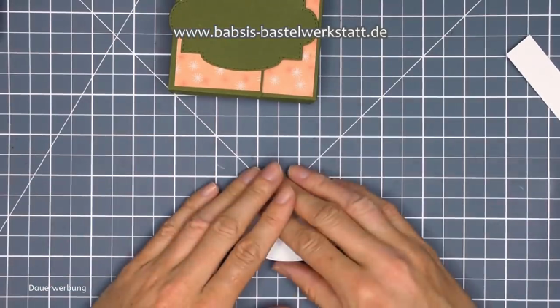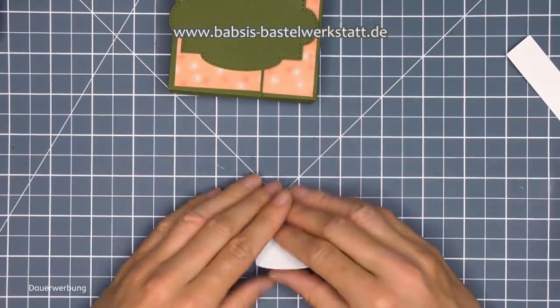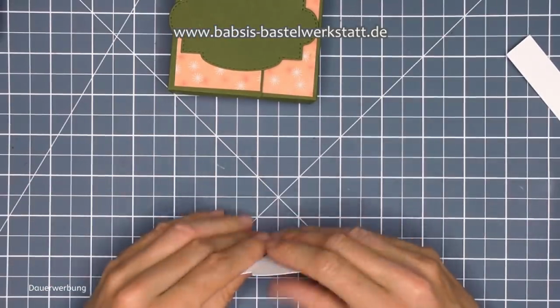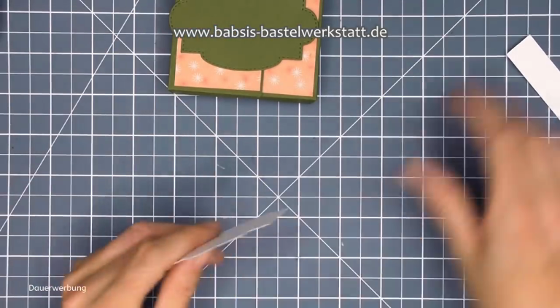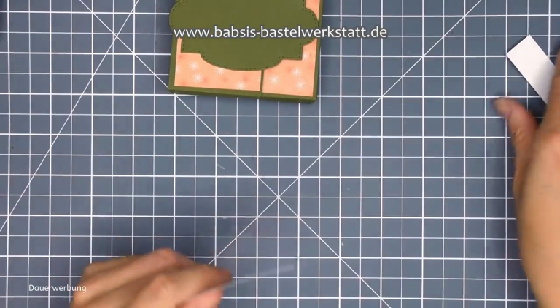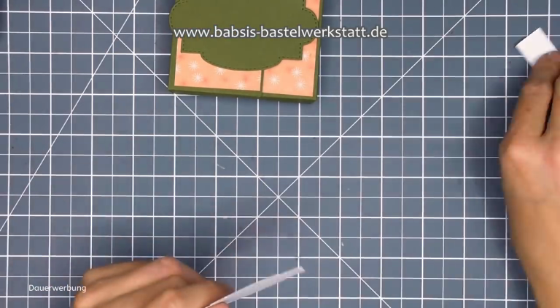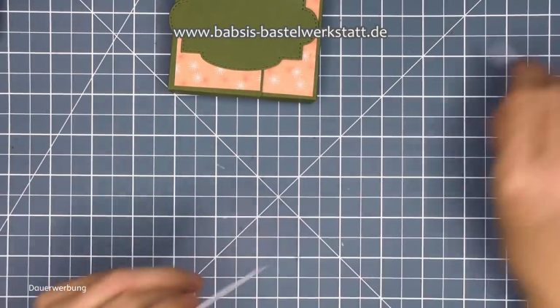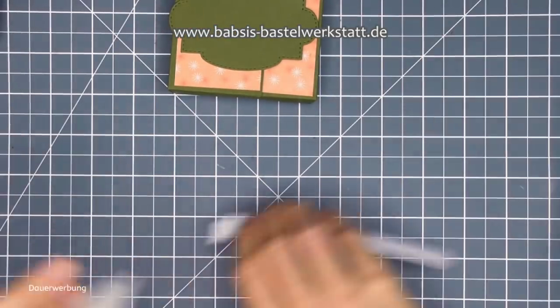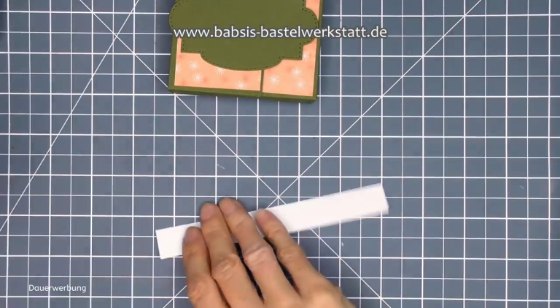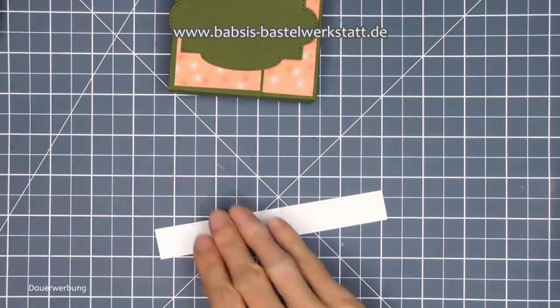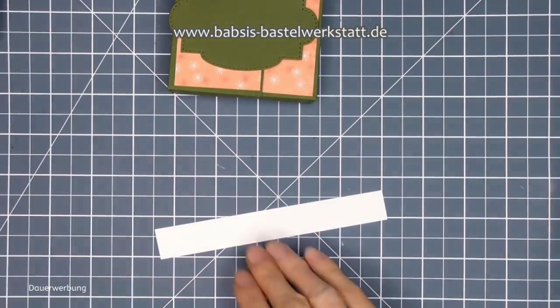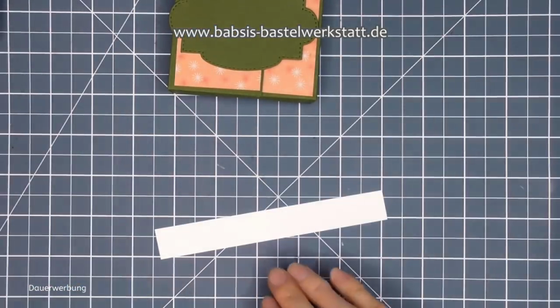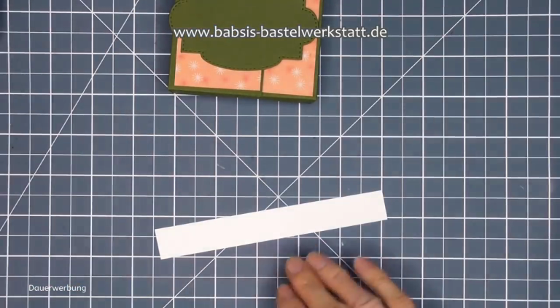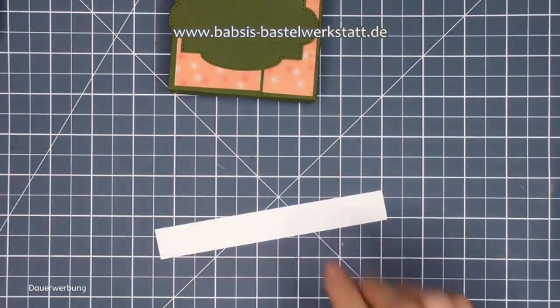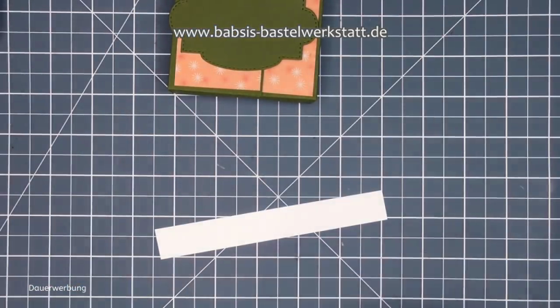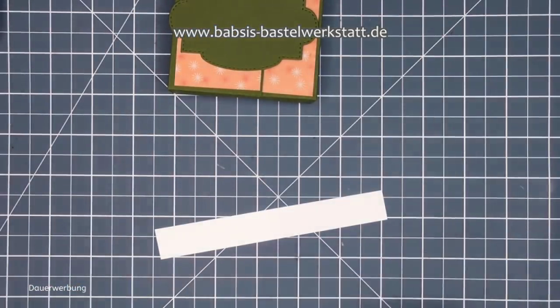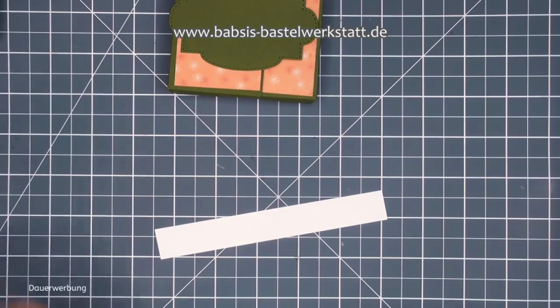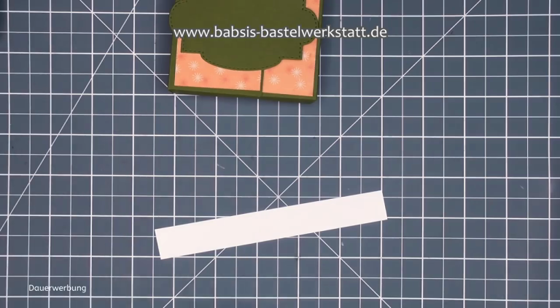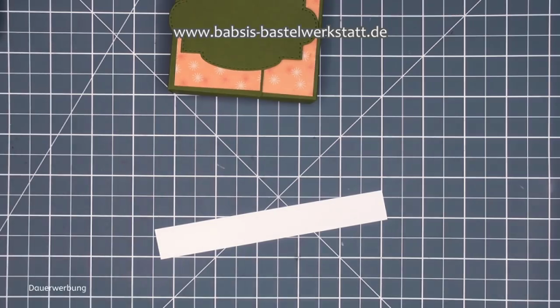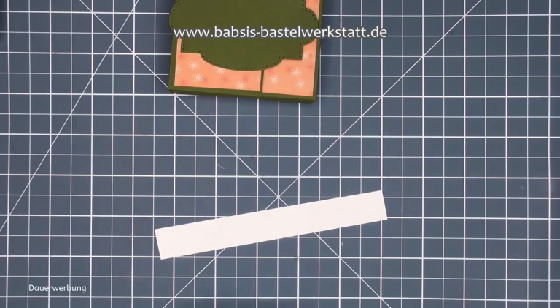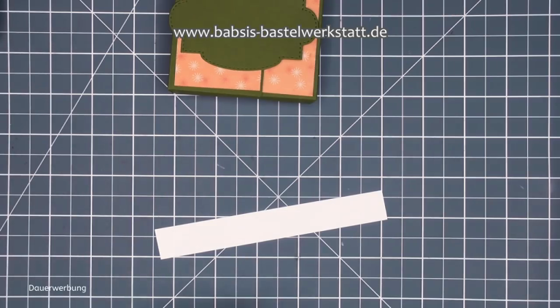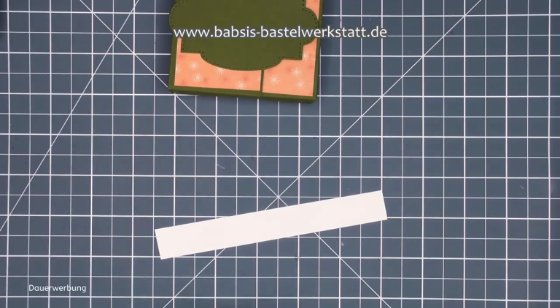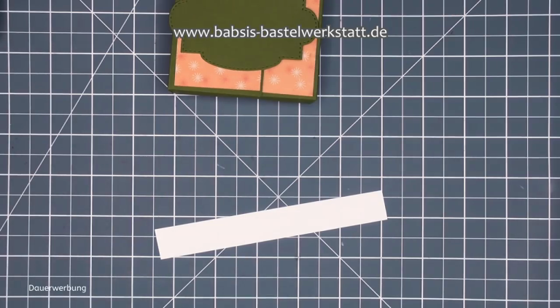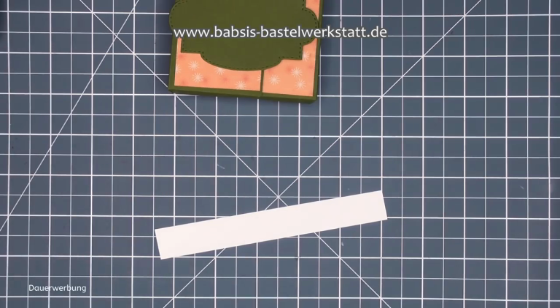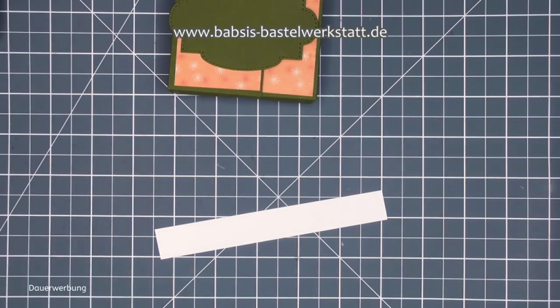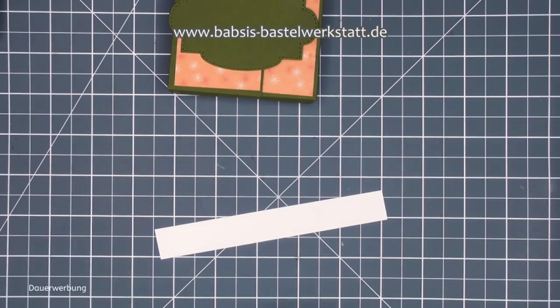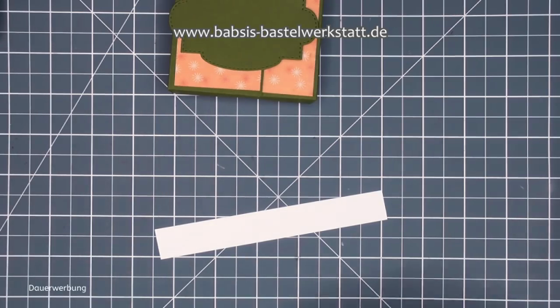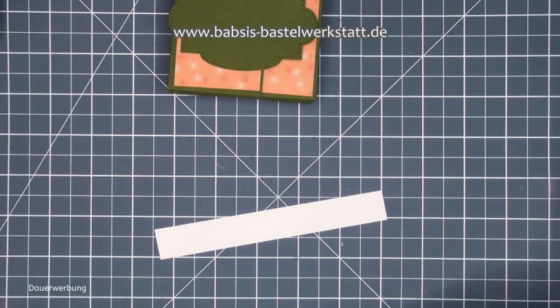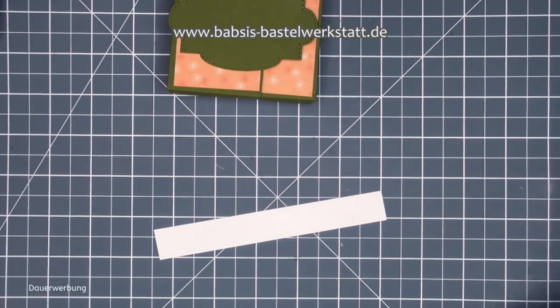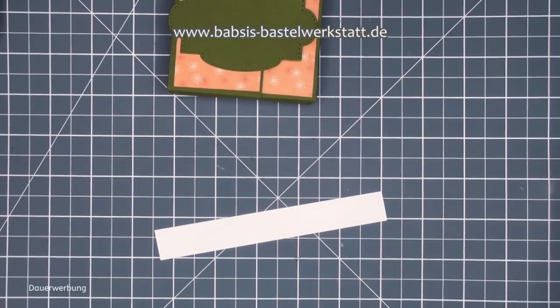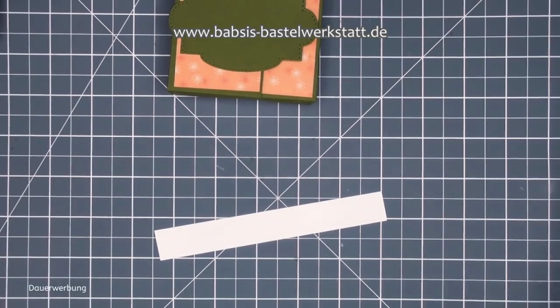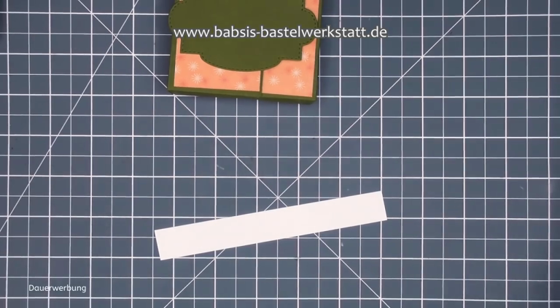Schon haben wir unsere Verpackung fertig. Man sieht hier keinen Magnet in der Innenseite - der ist einfach versteckt unter dem Designerpapier. Und die Box schließt sich super schön selber. Also total süß. Dann geht es jetzt schon an die Deko, an Stempeln und an meine neuen Stempelsprüche.